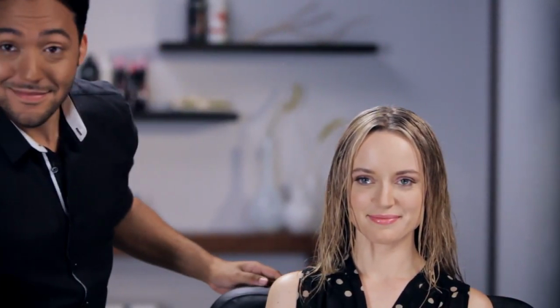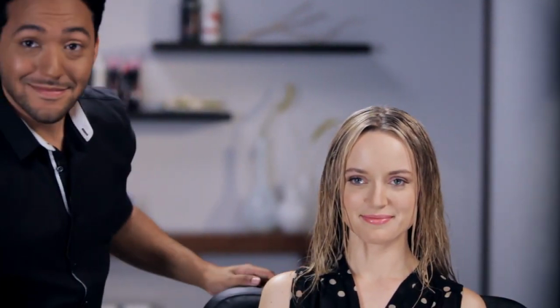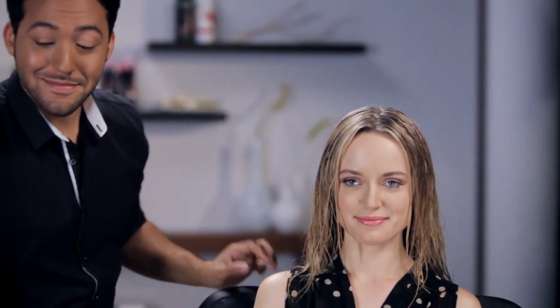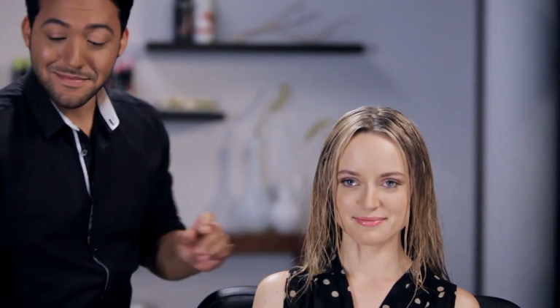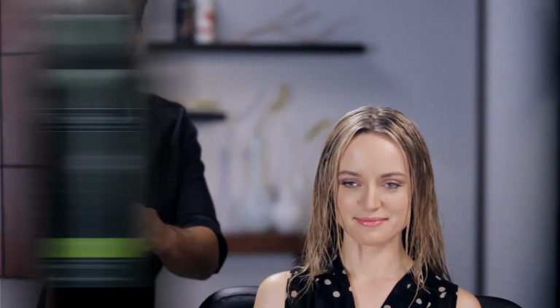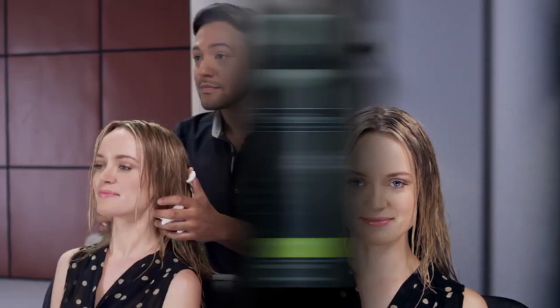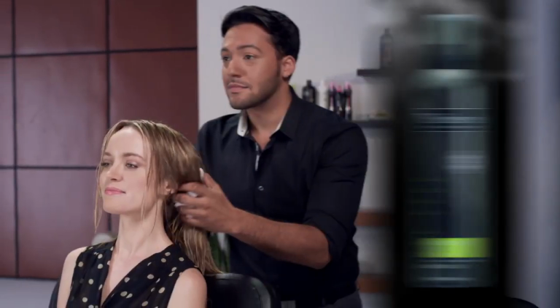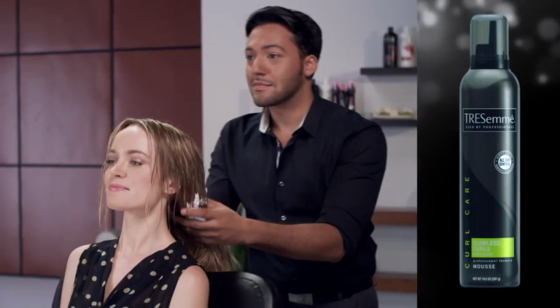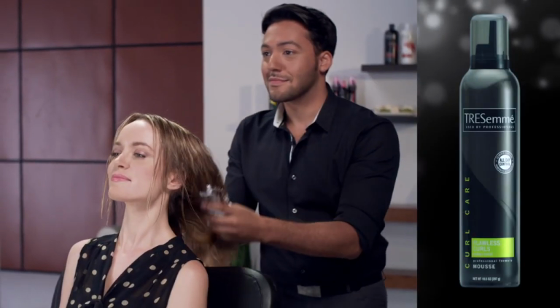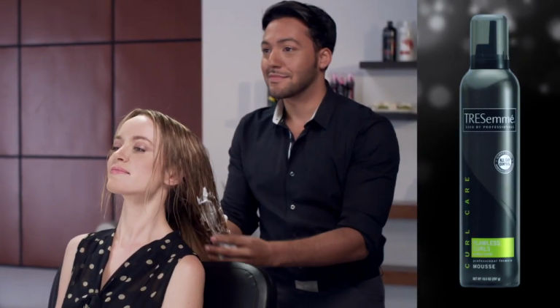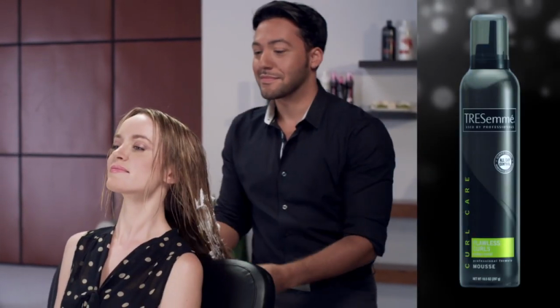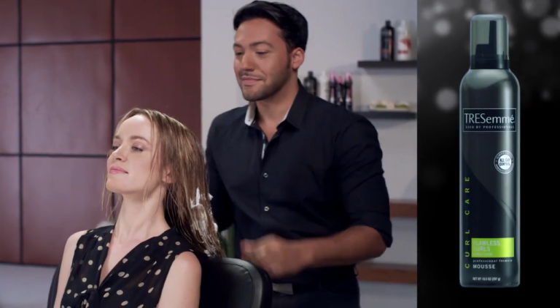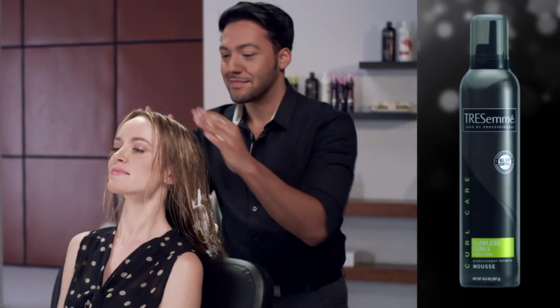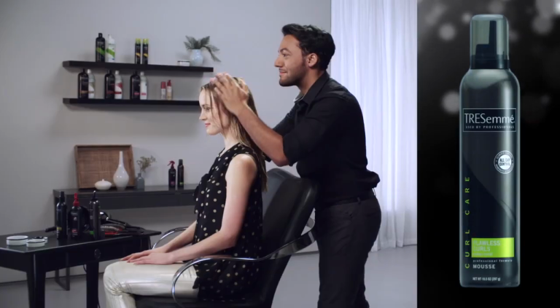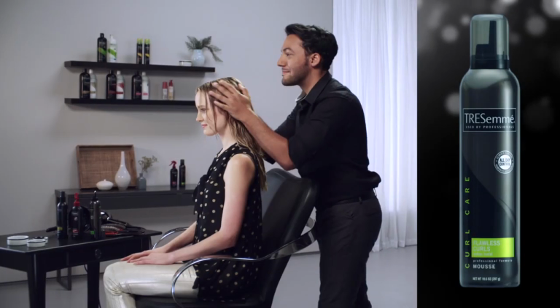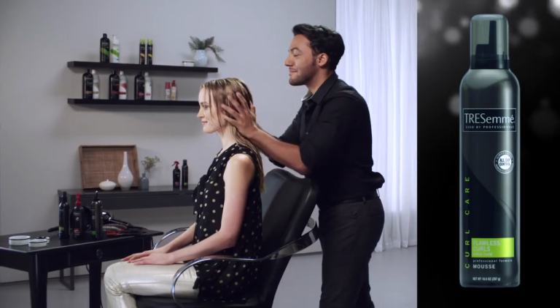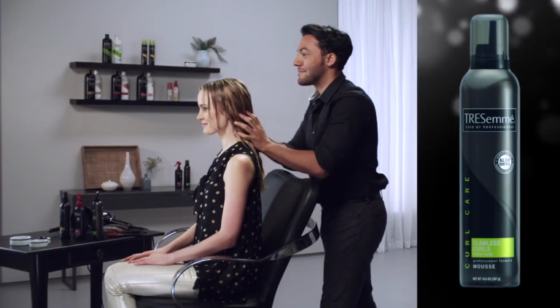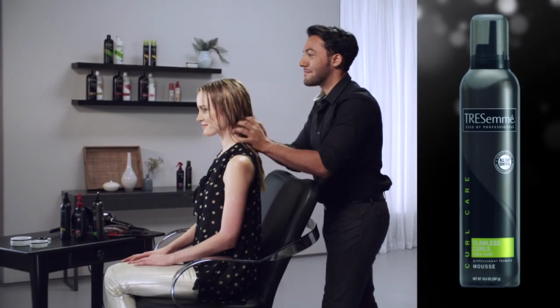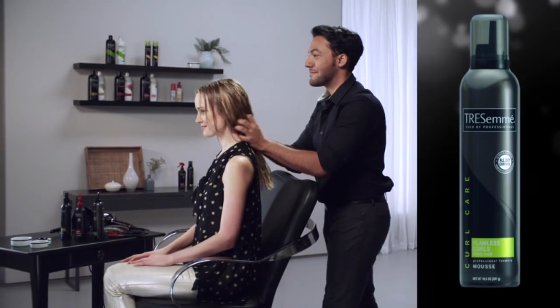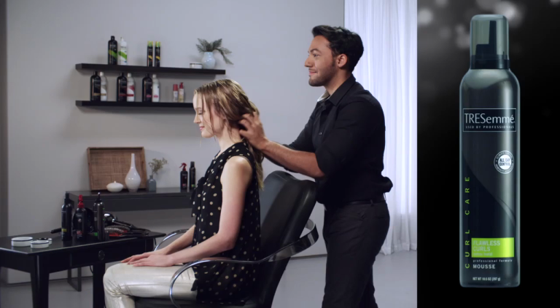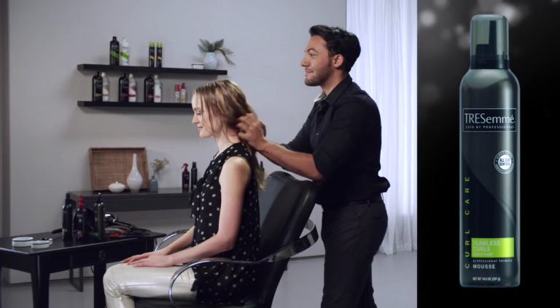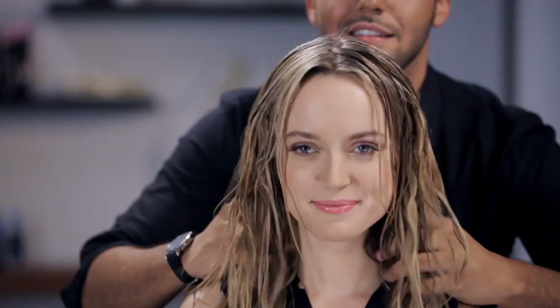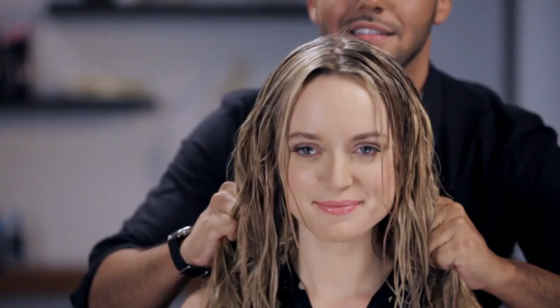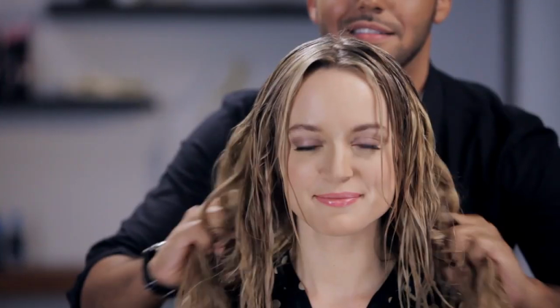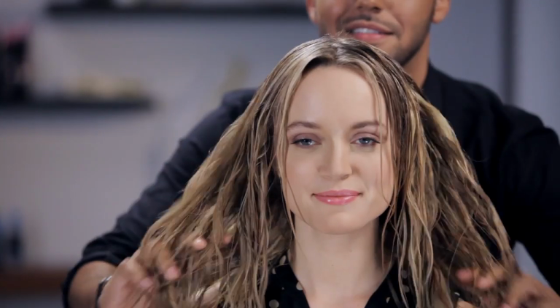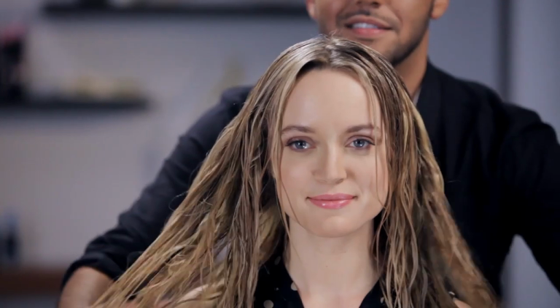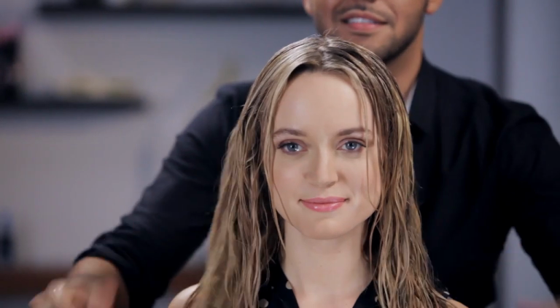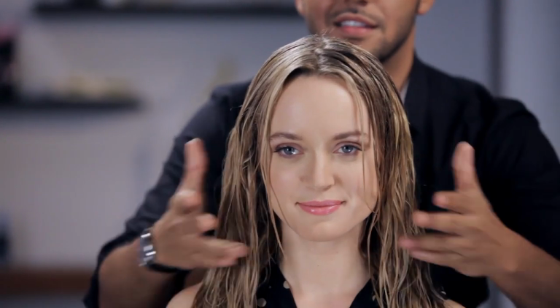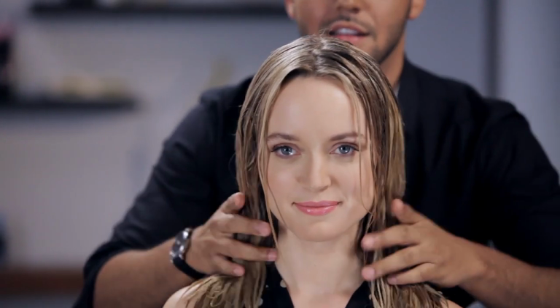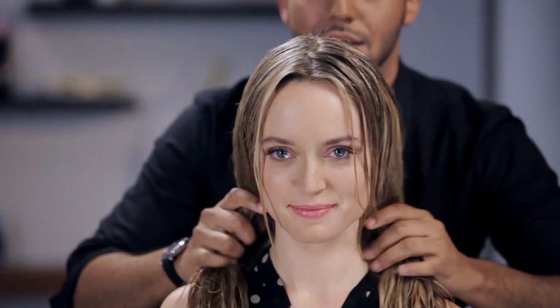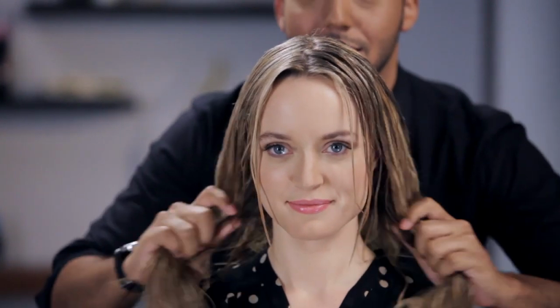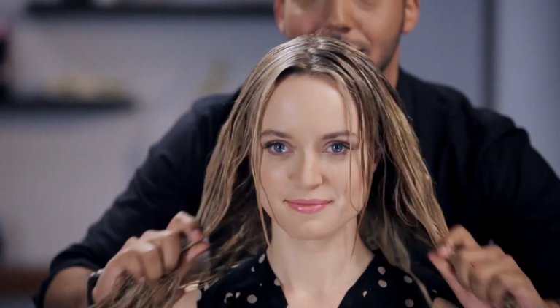First, smooth Tresemmé Curl Enhancing Mousse through wet hair. It gives you instant salon quality definition.